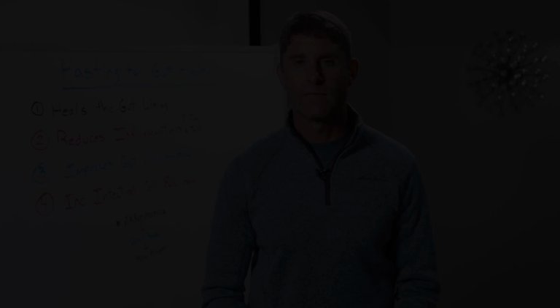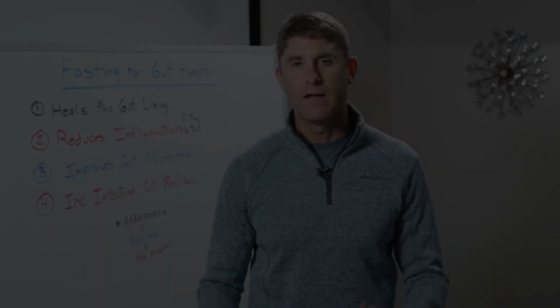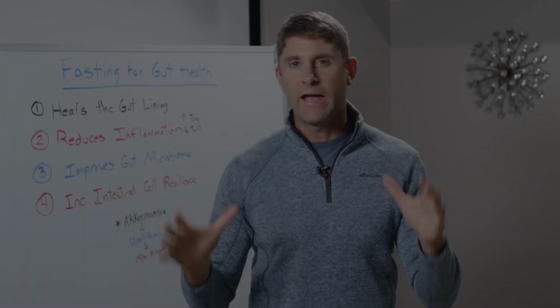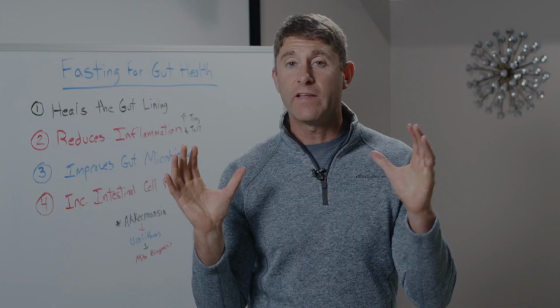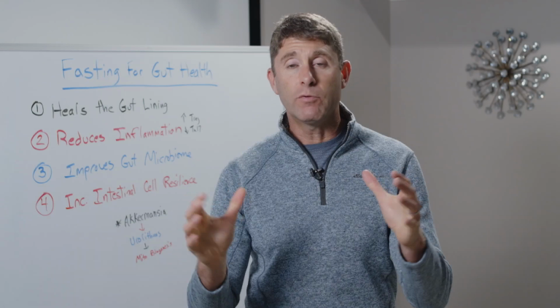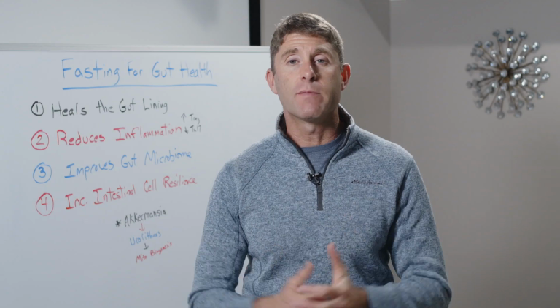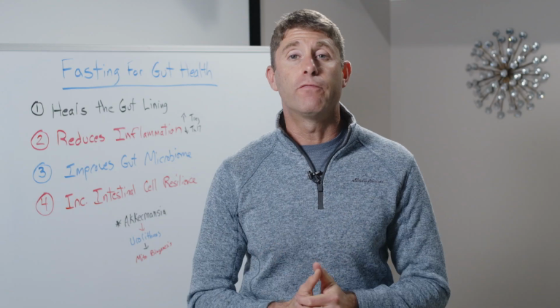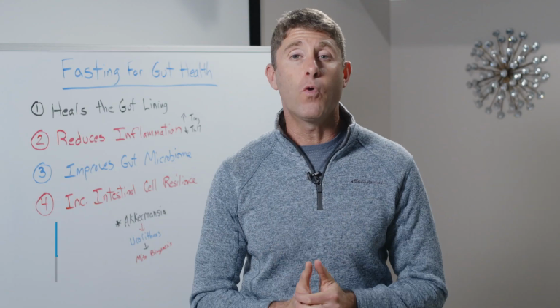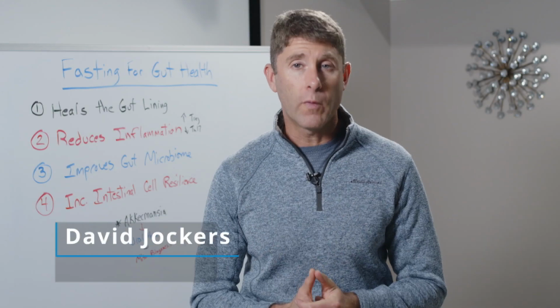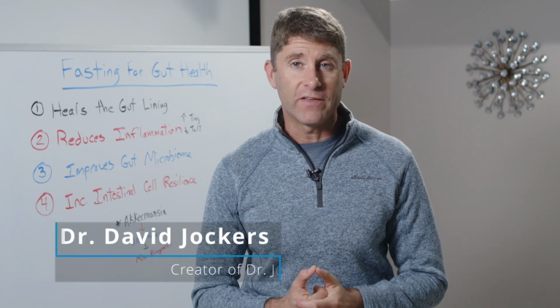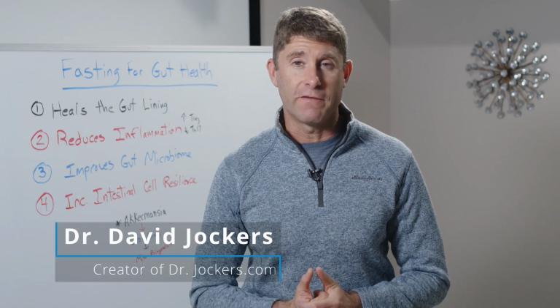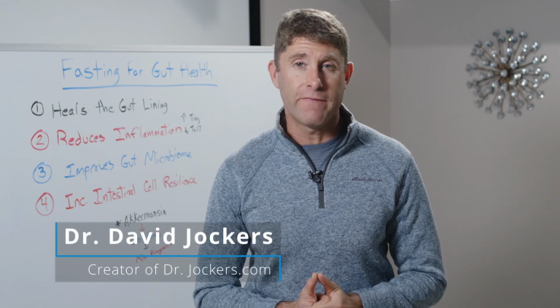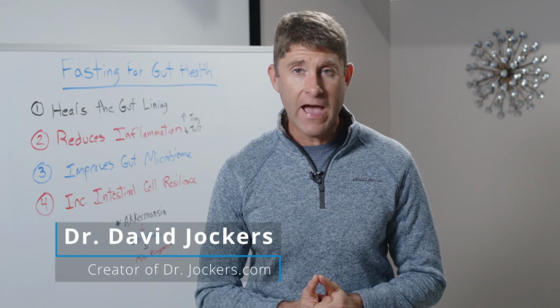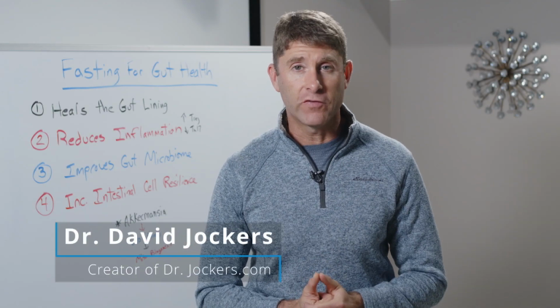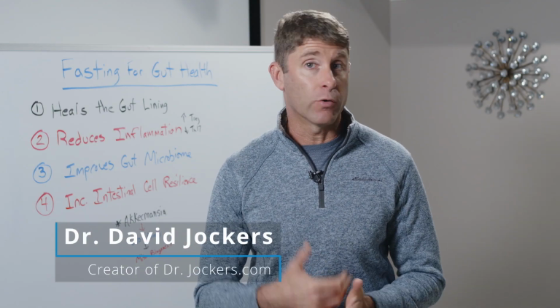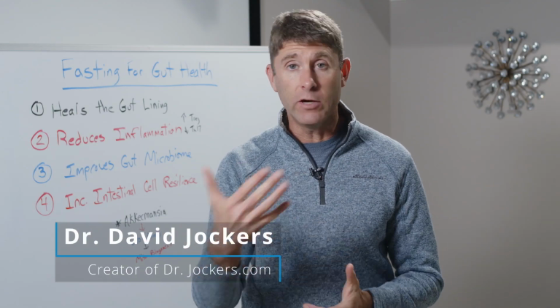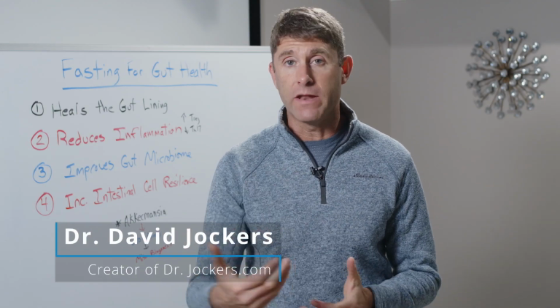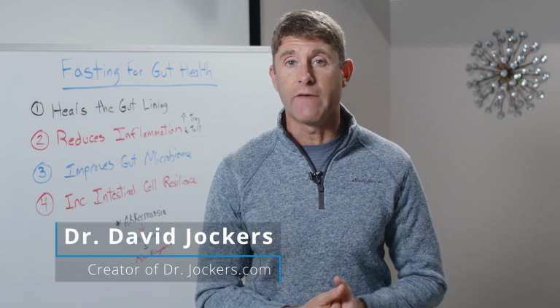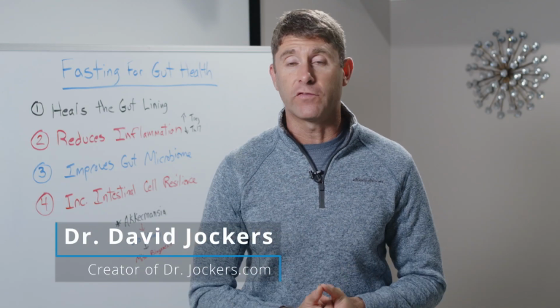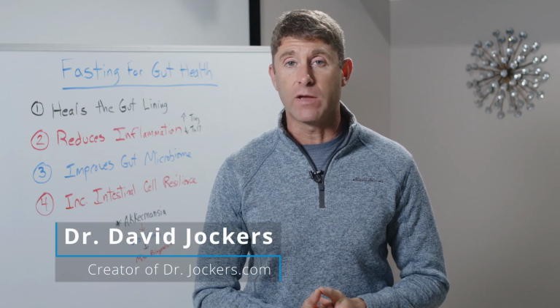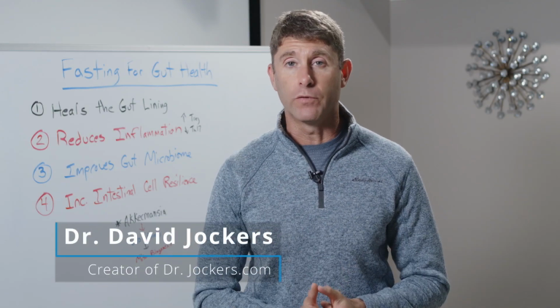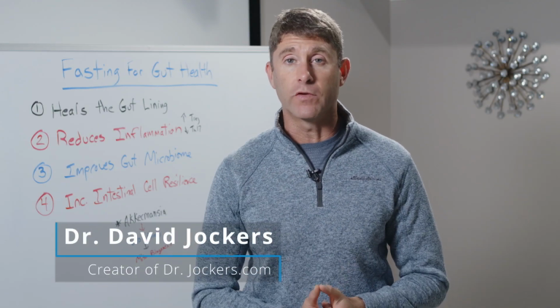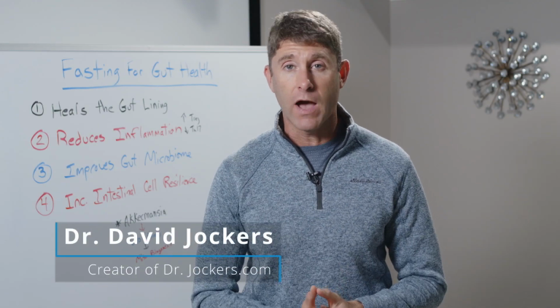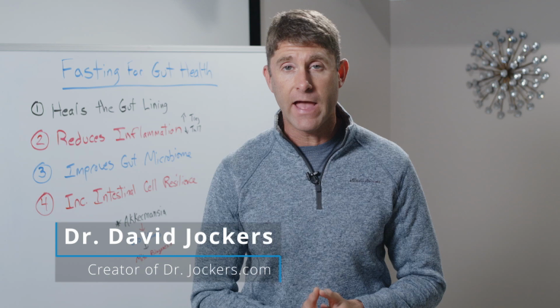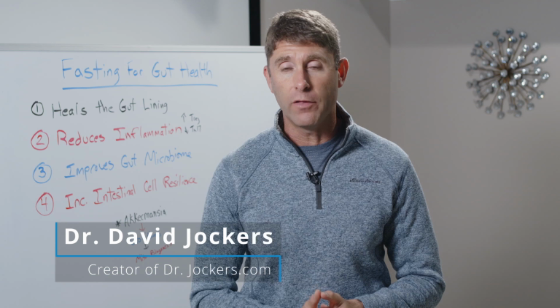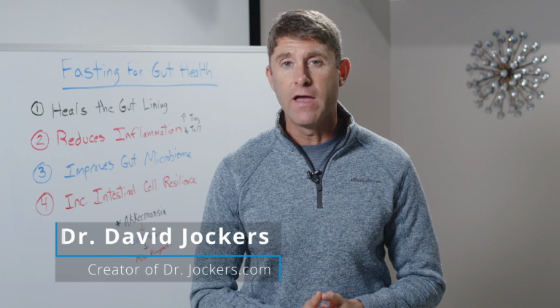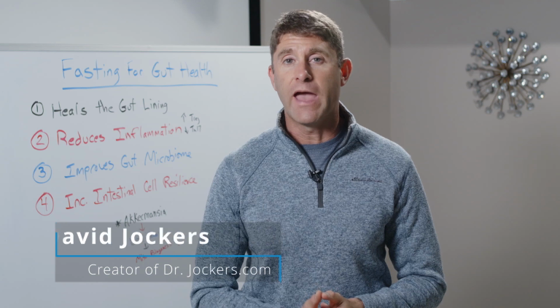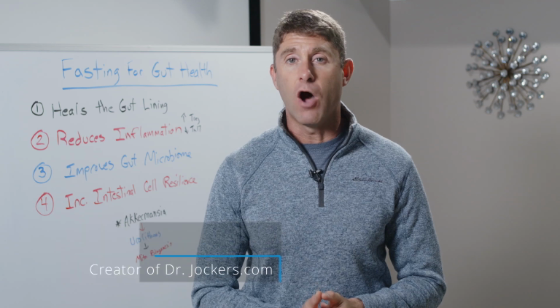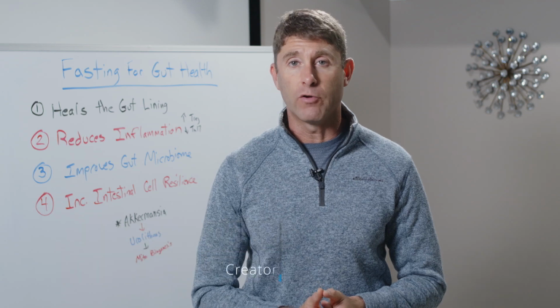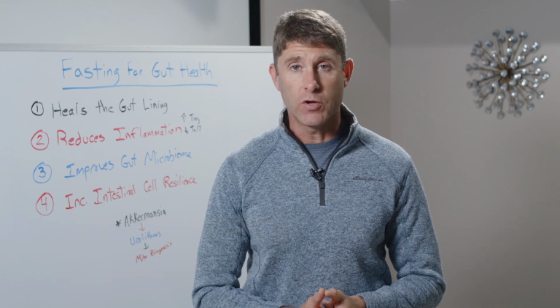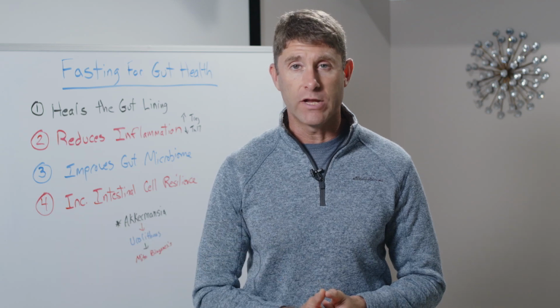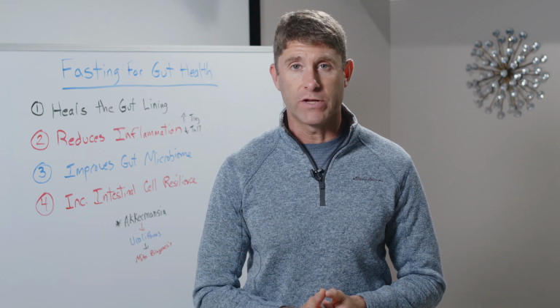Today we're talking about four ways that fasting or intermittent fasting improves gut health and autoimmune conditions.